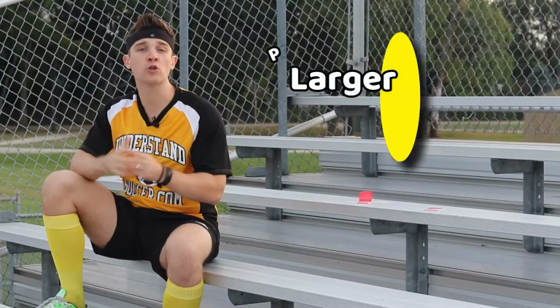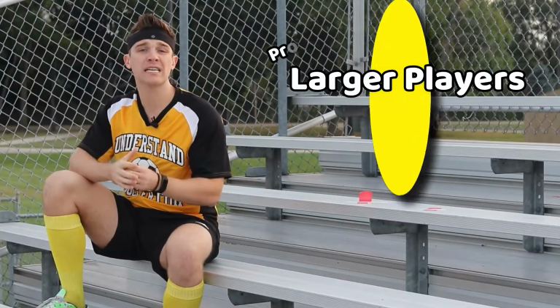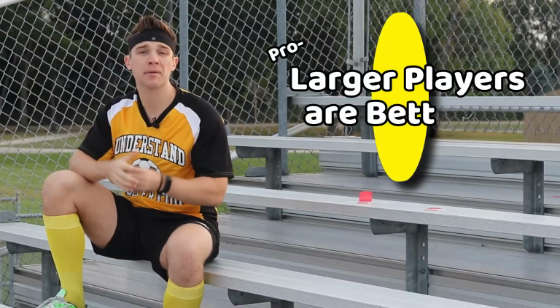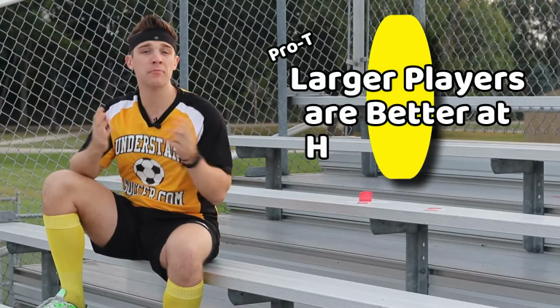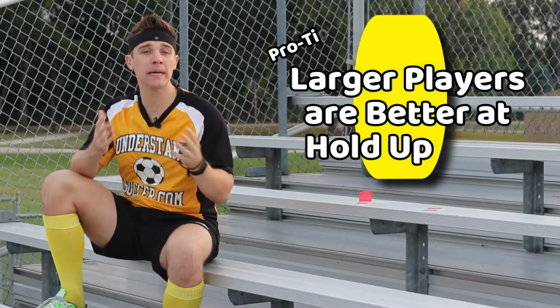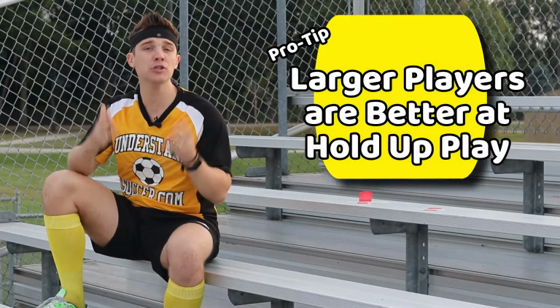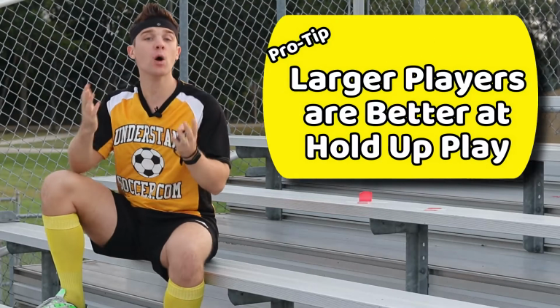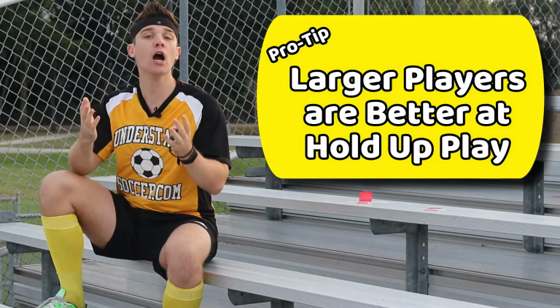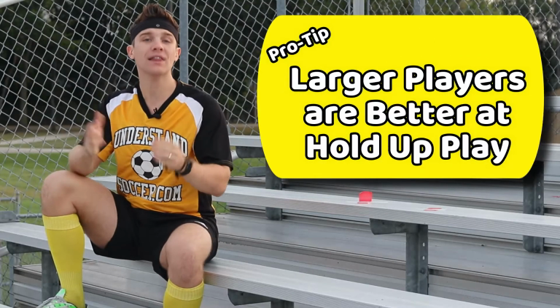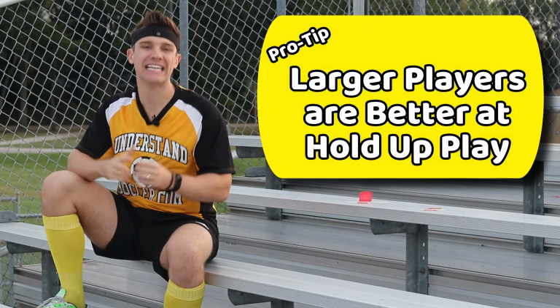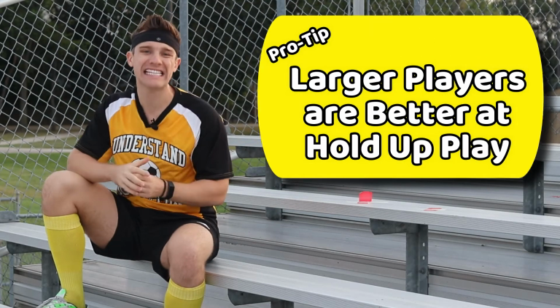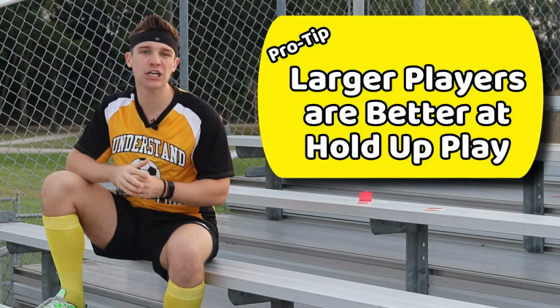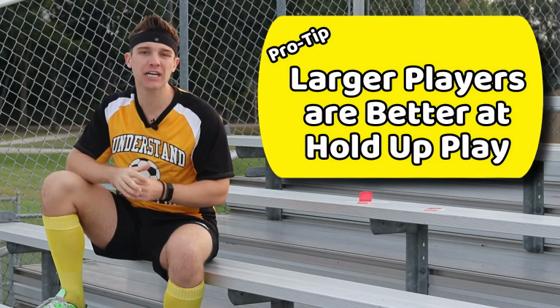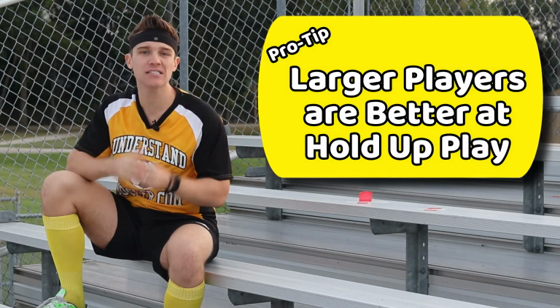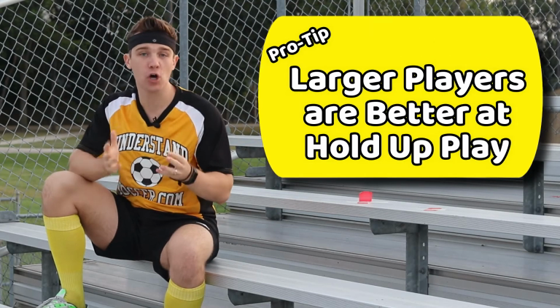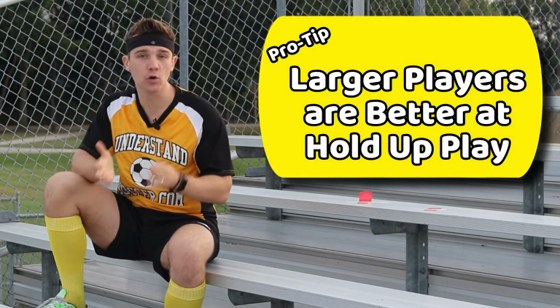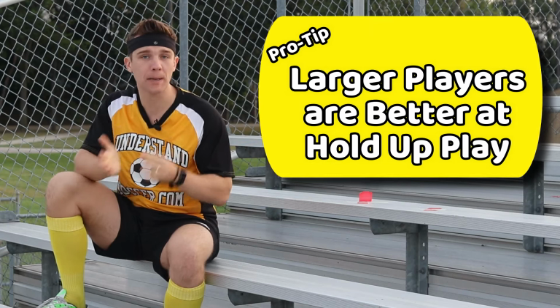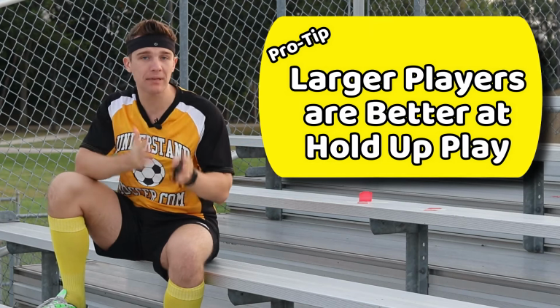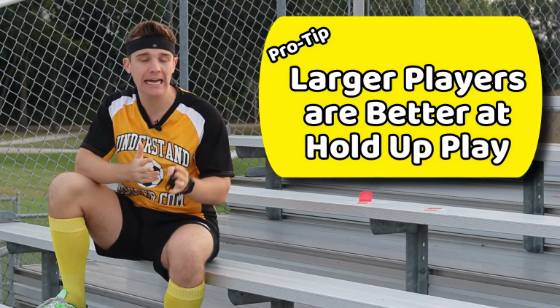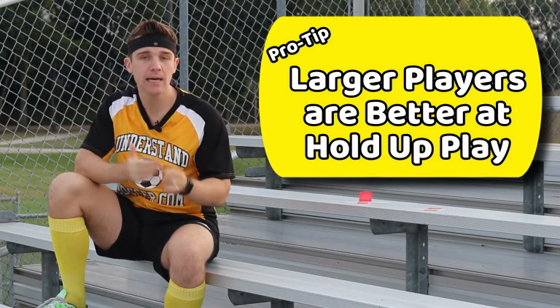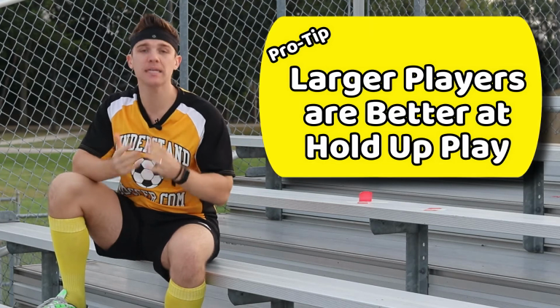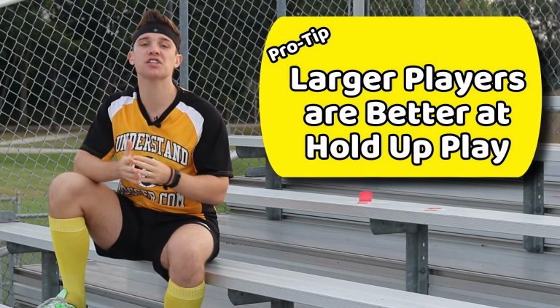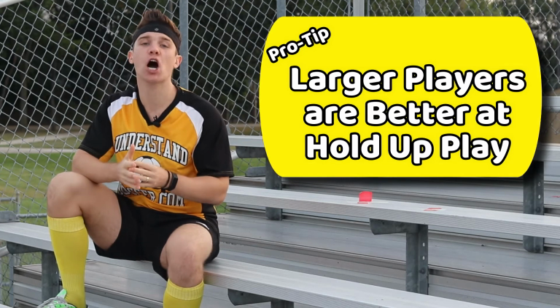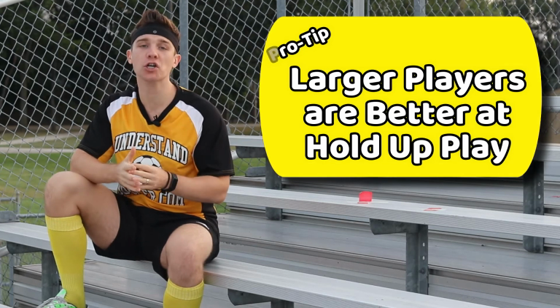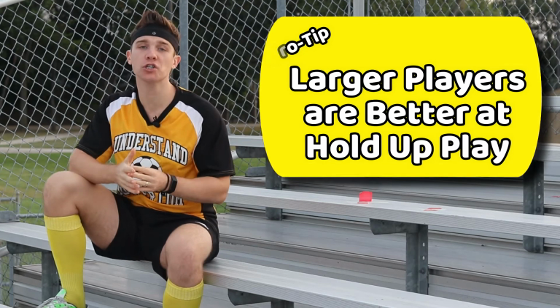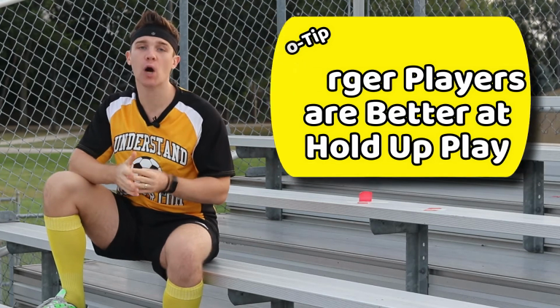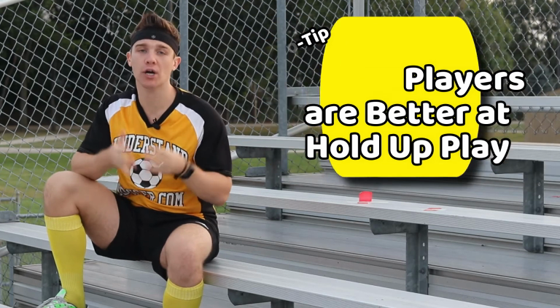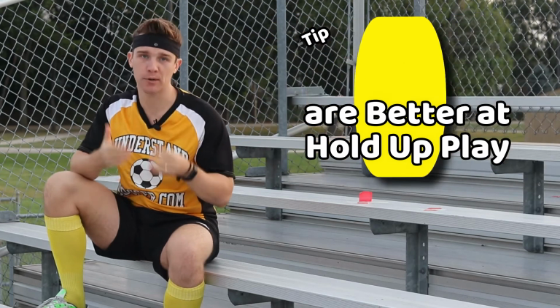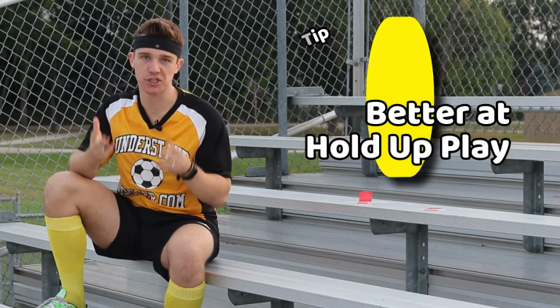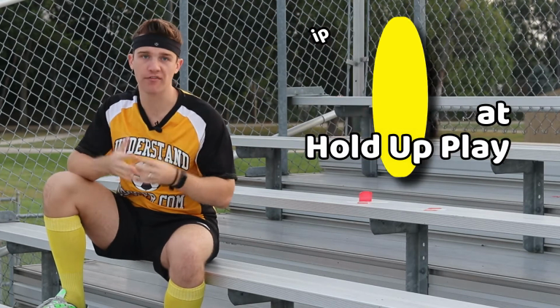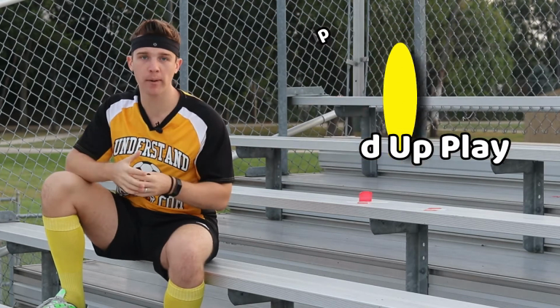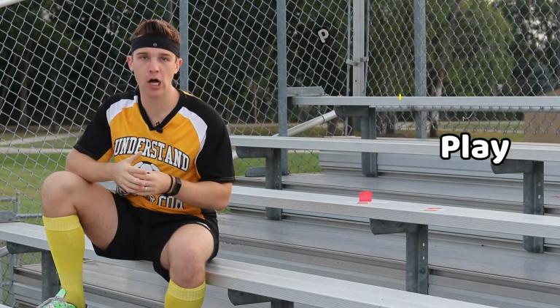Pro tip: the bigger you are, the easier it is to hold up play because the harder you are to push off the ball.